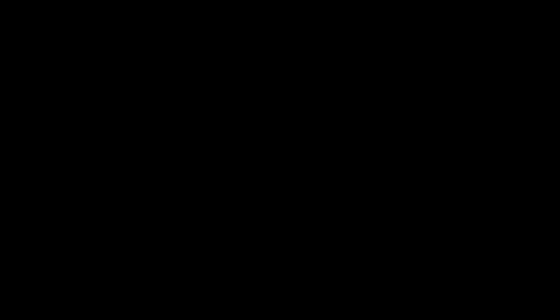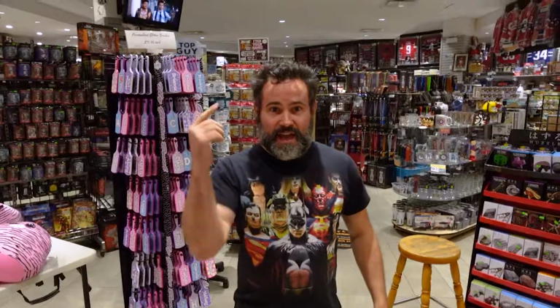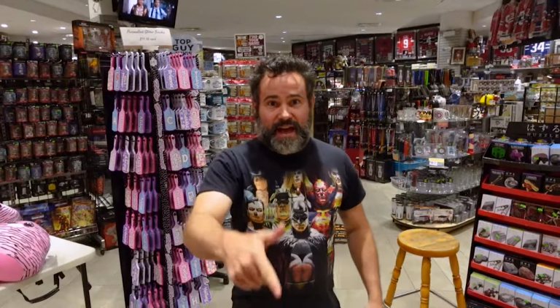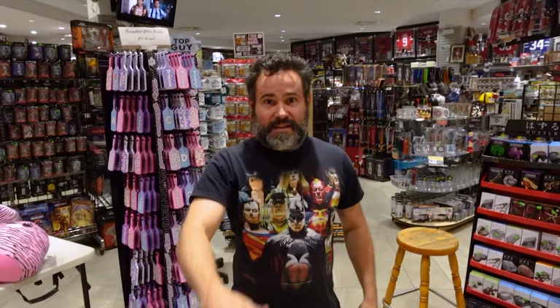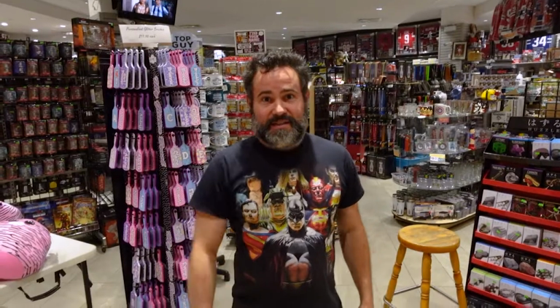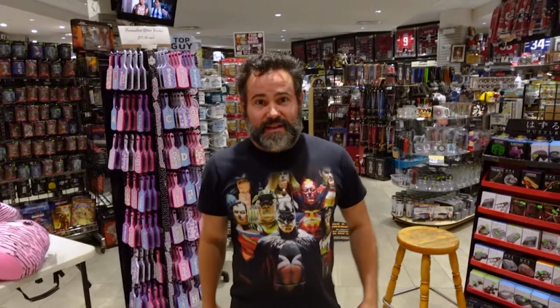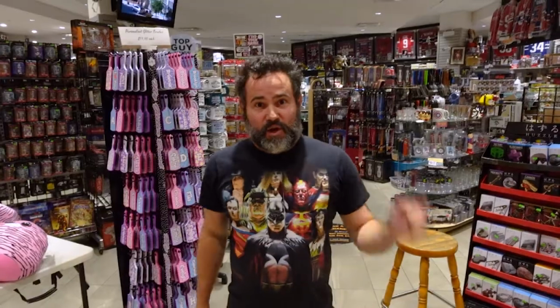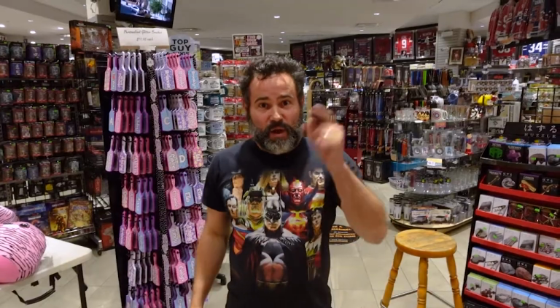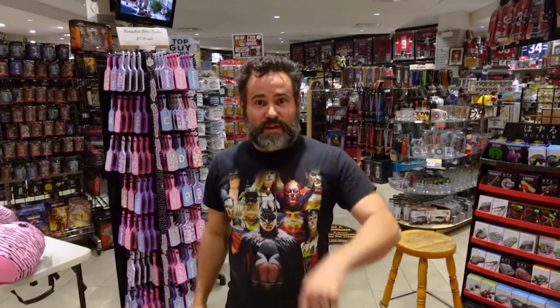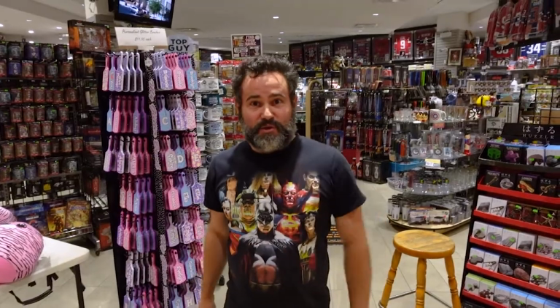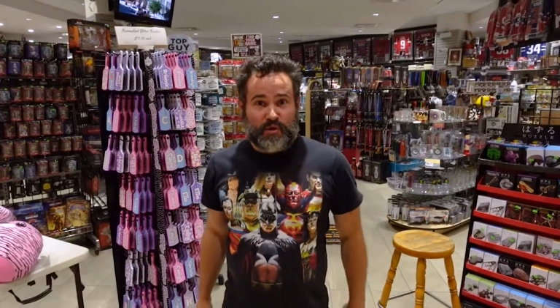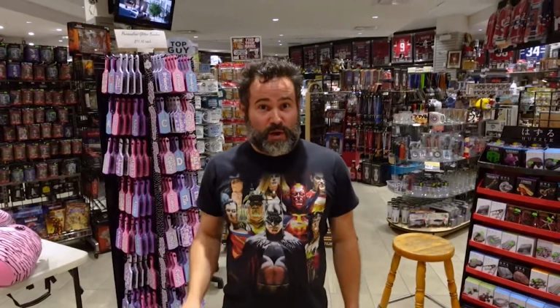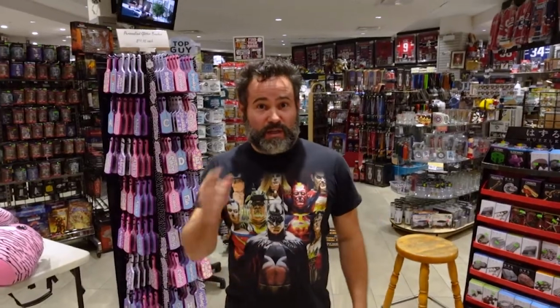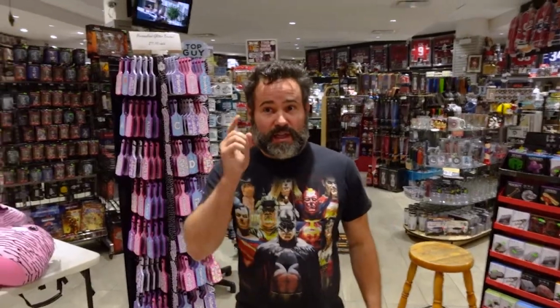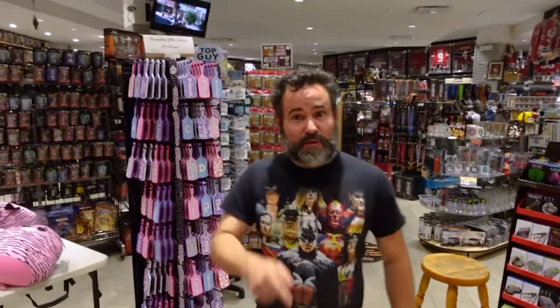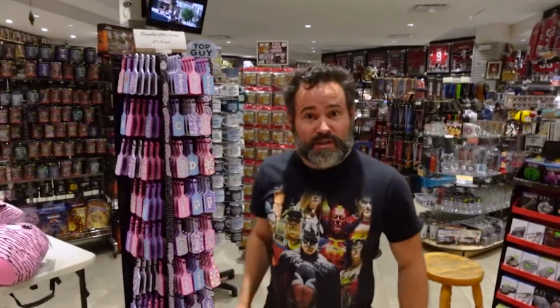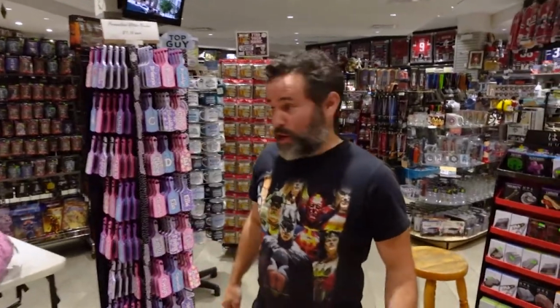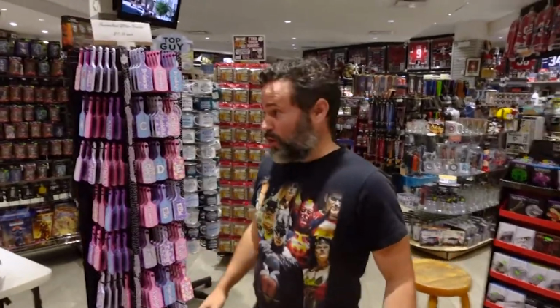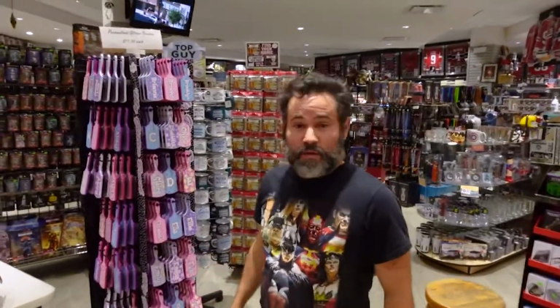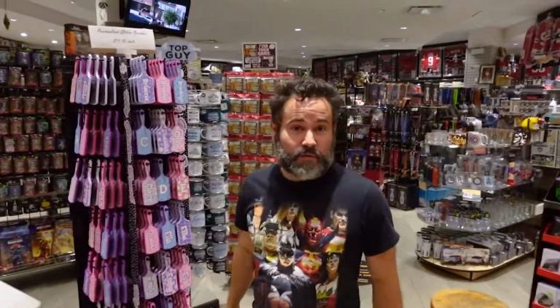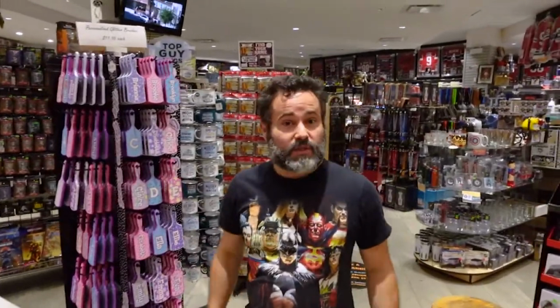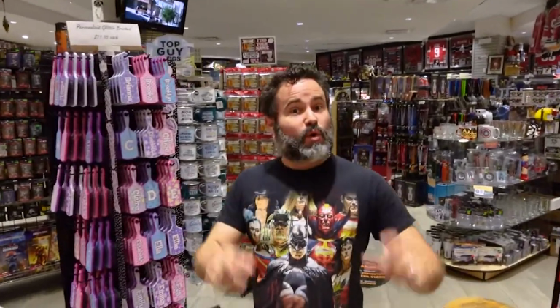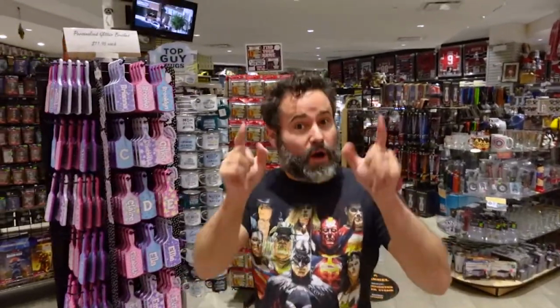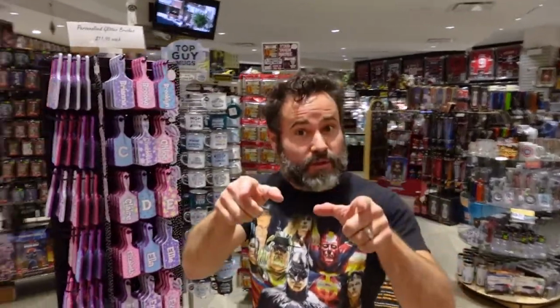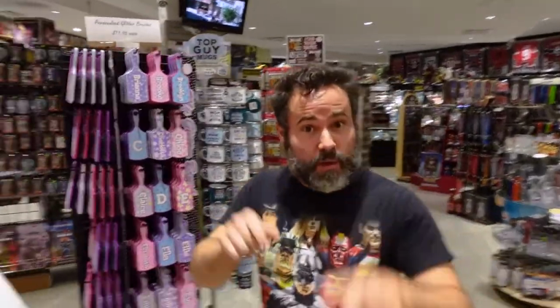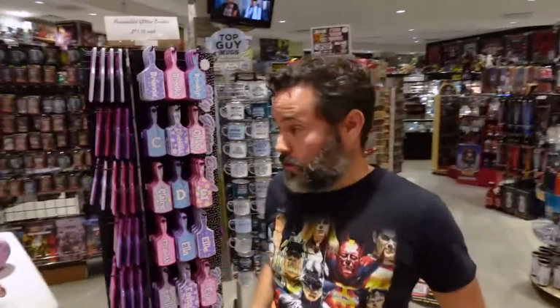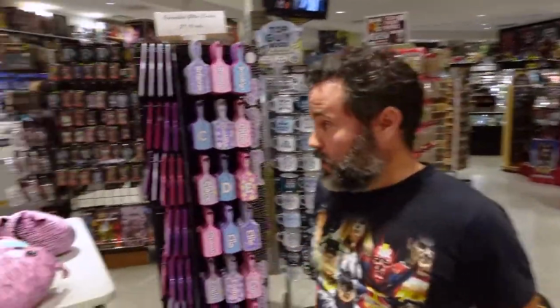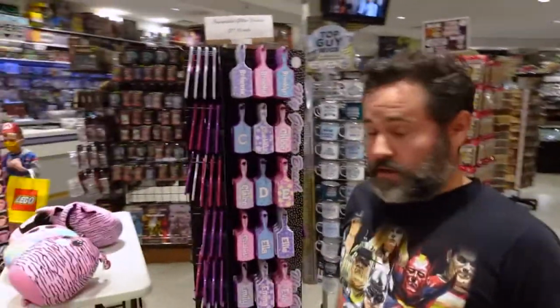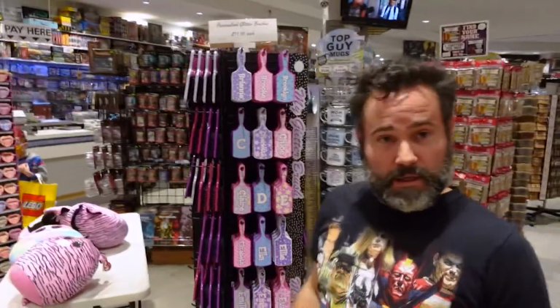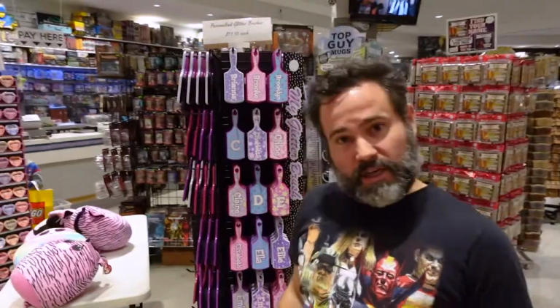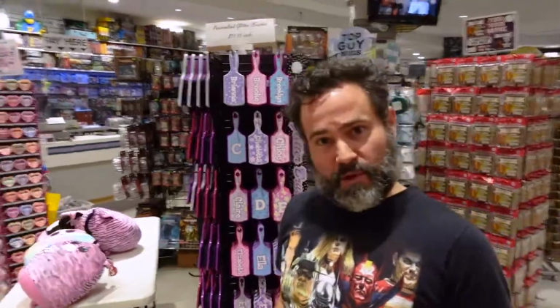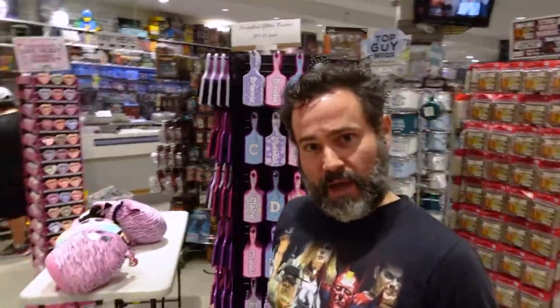Hey guys, welcome to Window in the Collector-Verse. We're going through the store walk-through this week. Come with me.